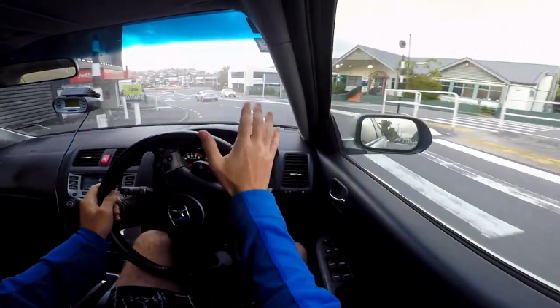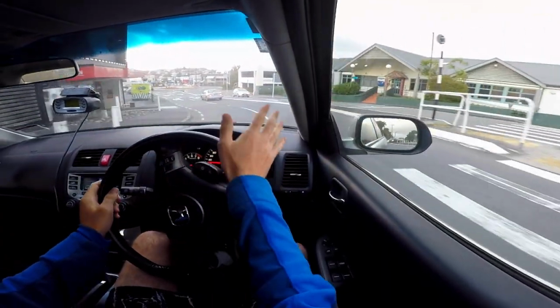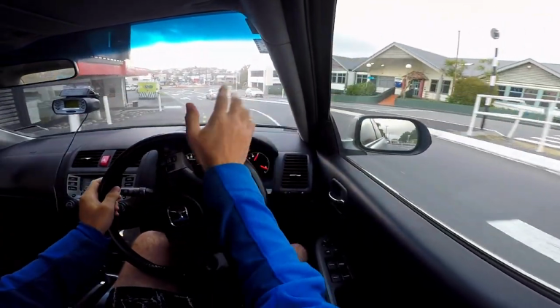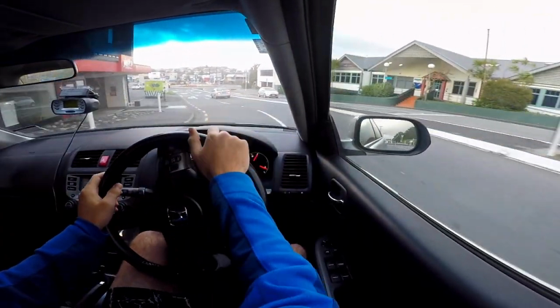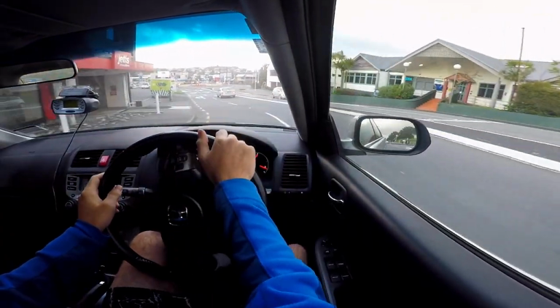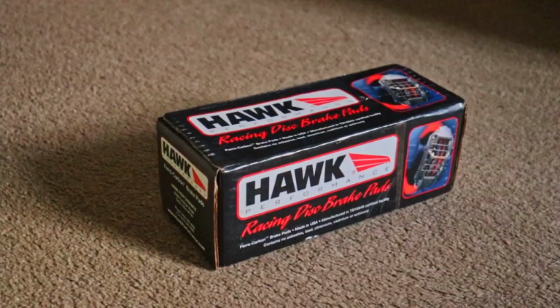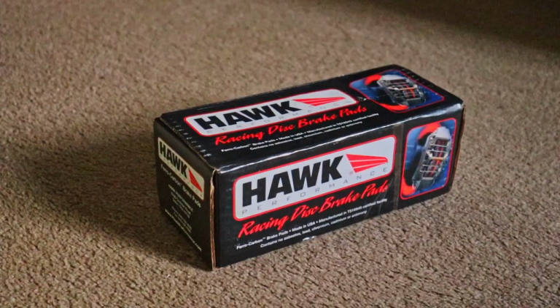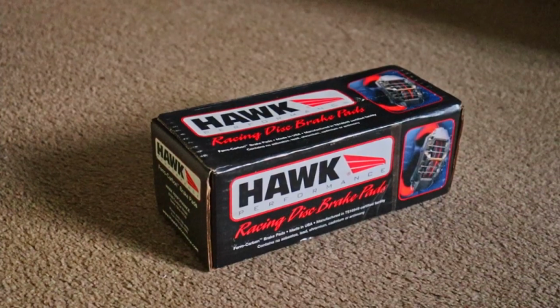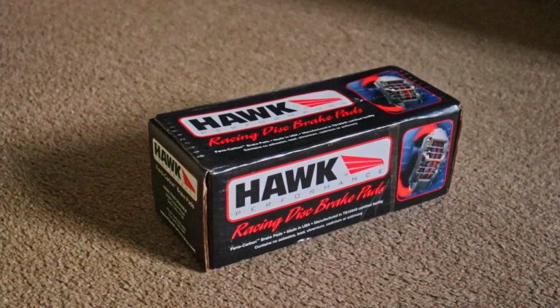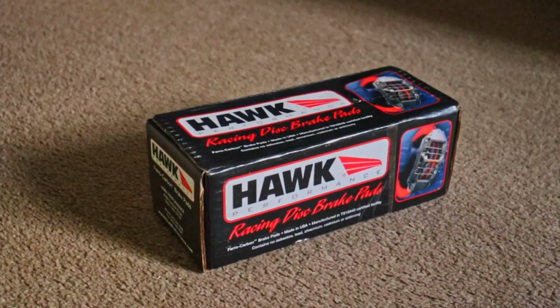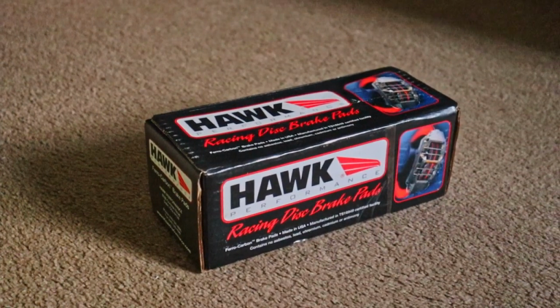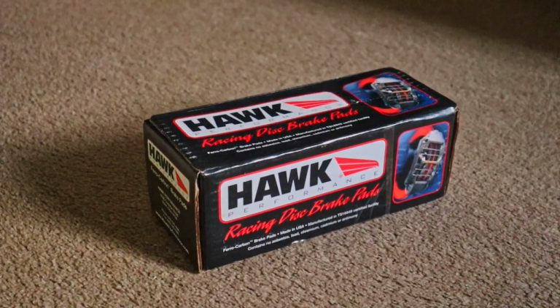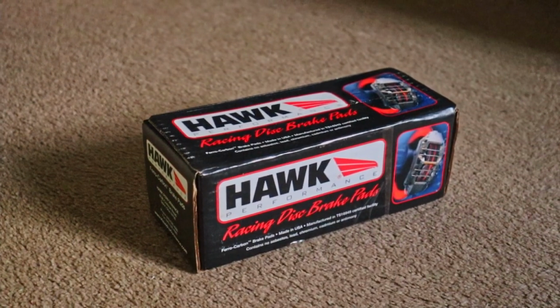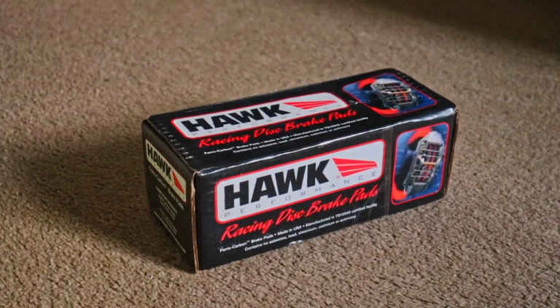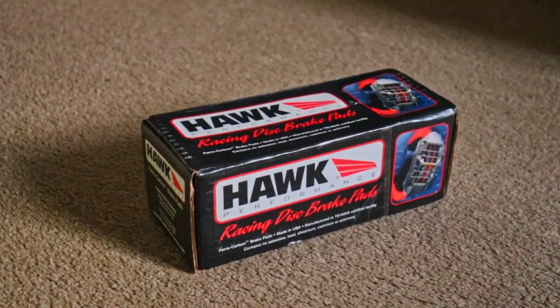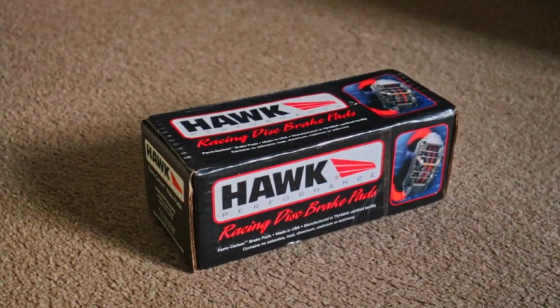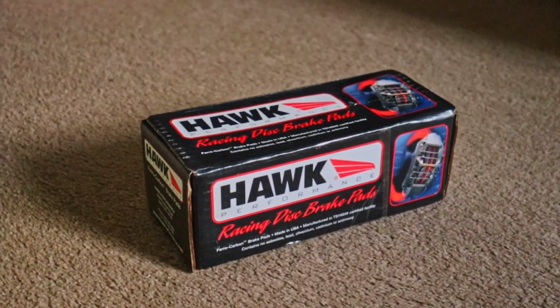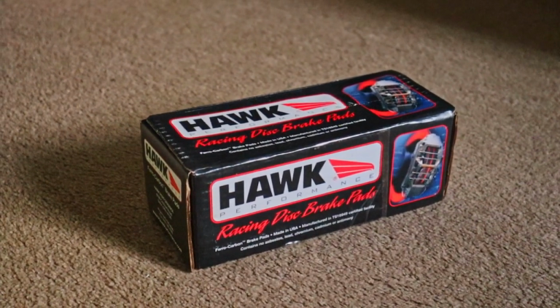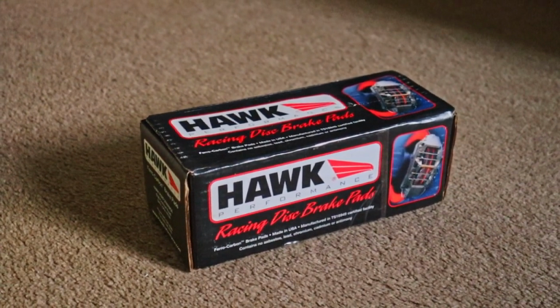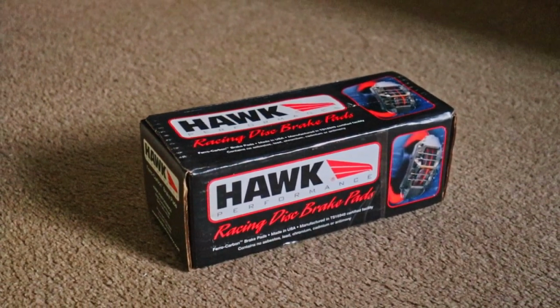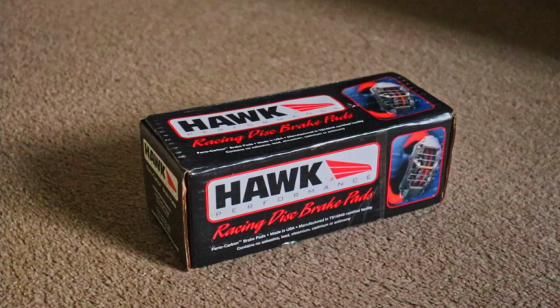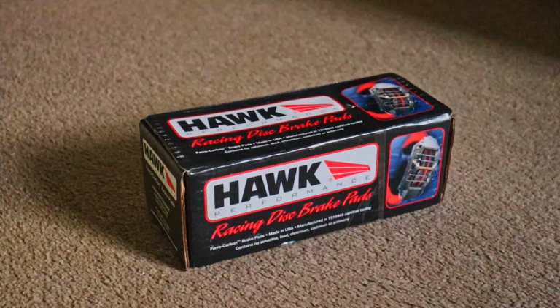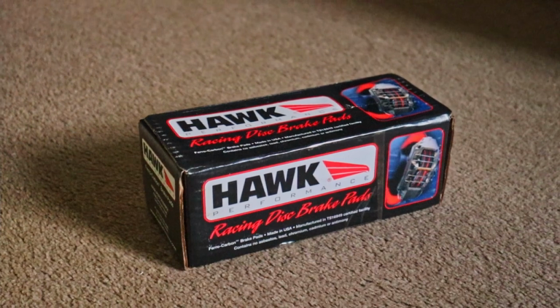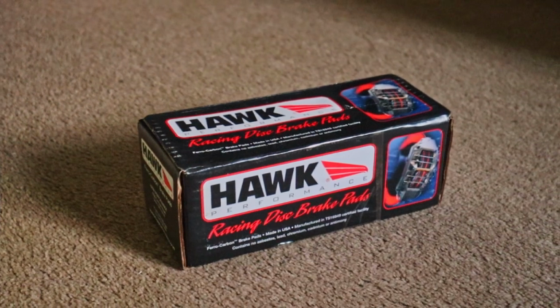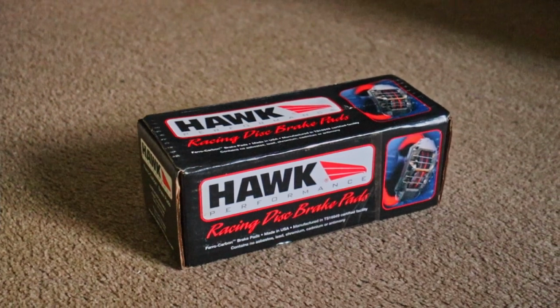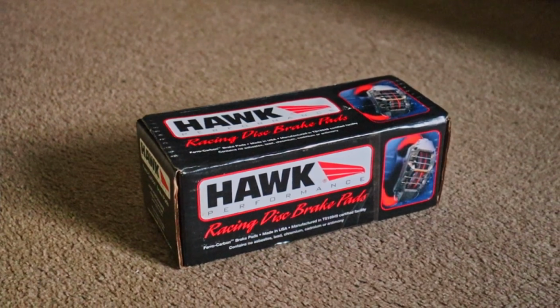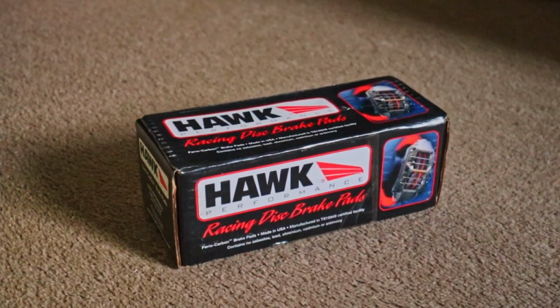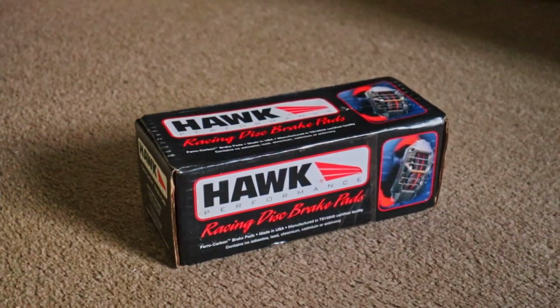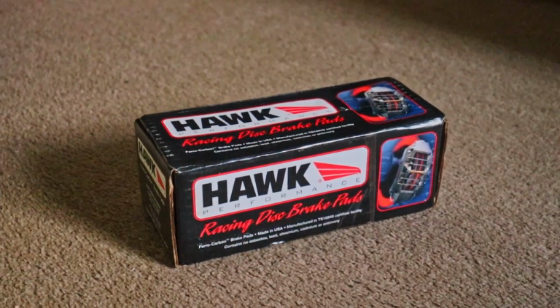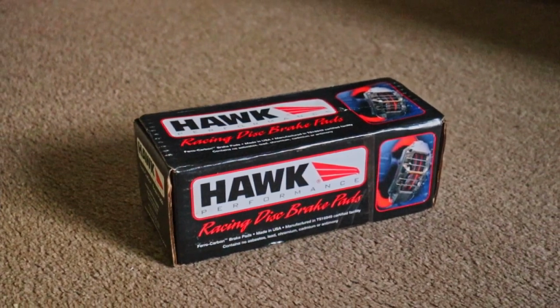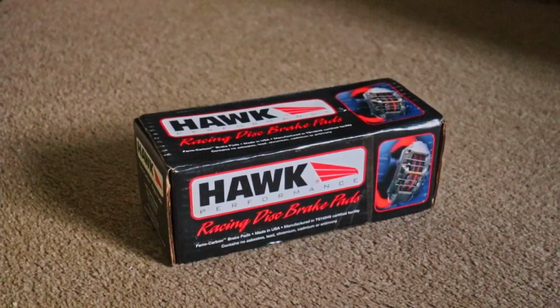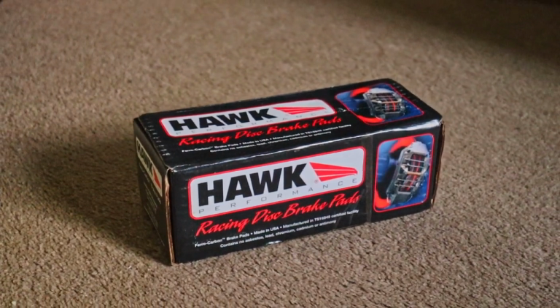So I just bought some Hawk Performance brake pads off Speed Science — the link to get them will be down in the description.